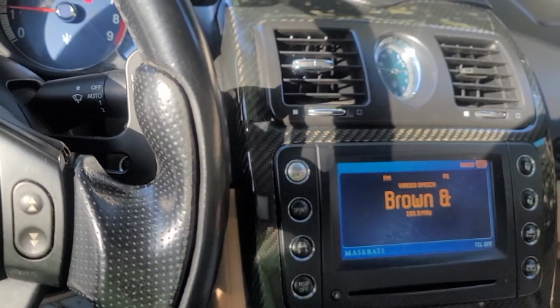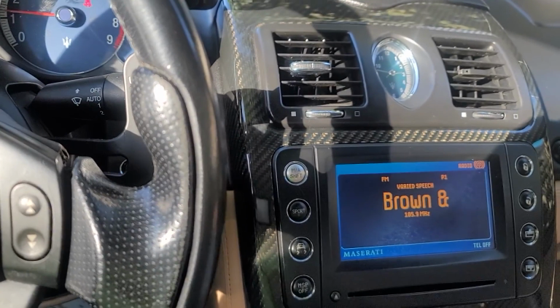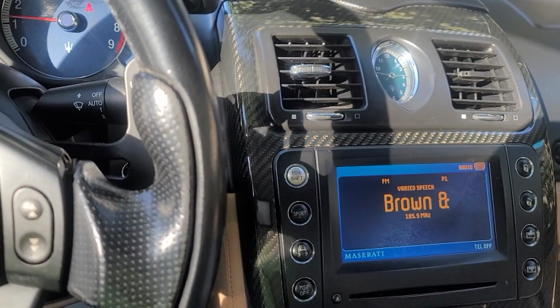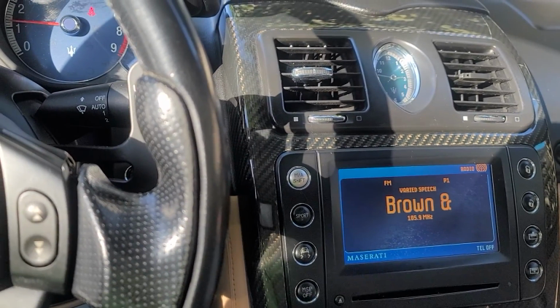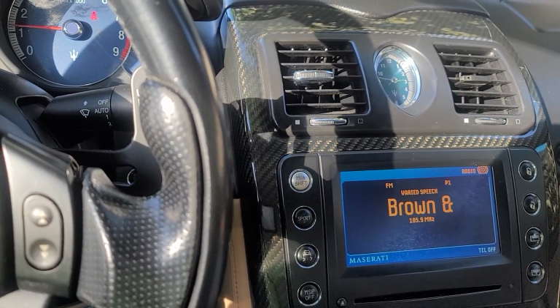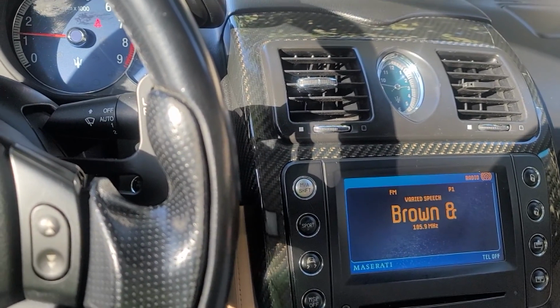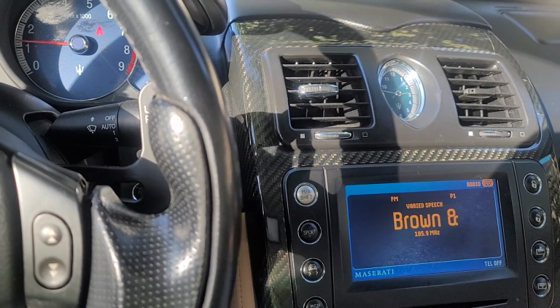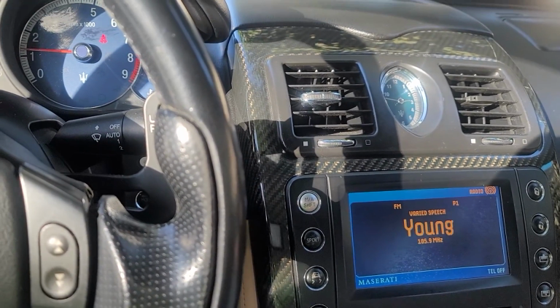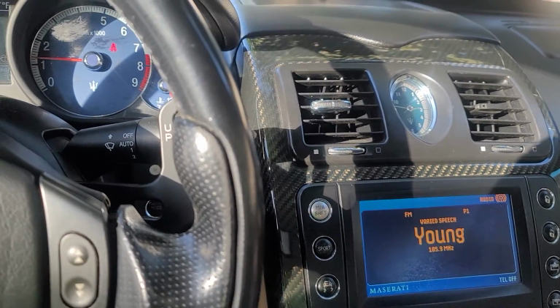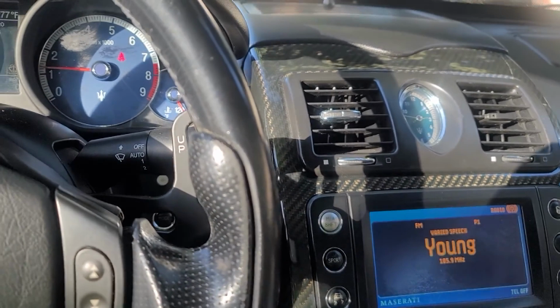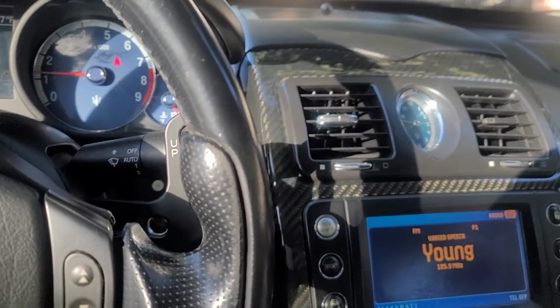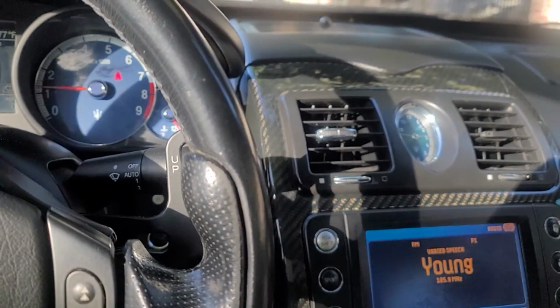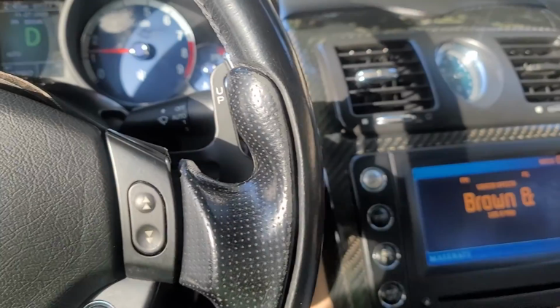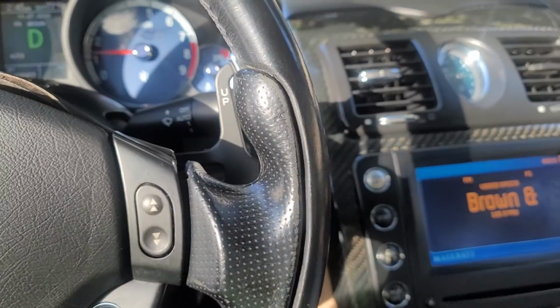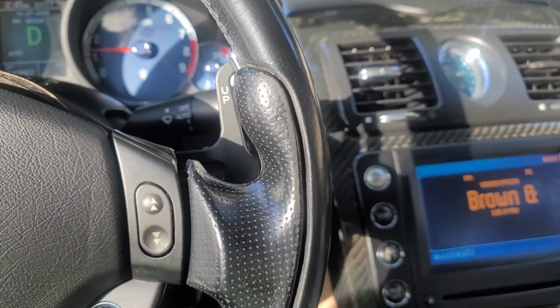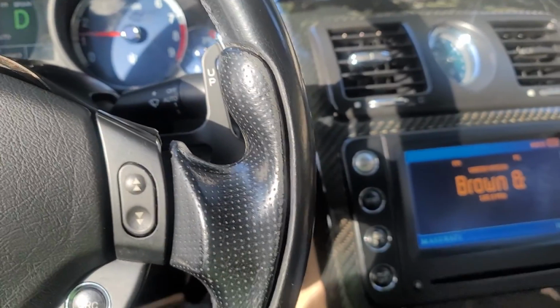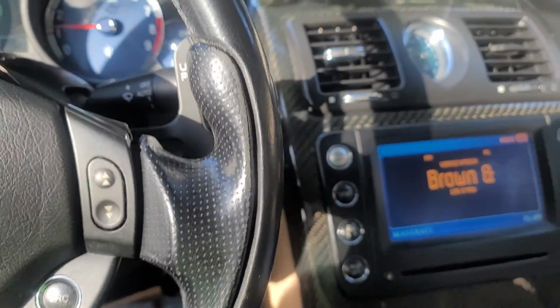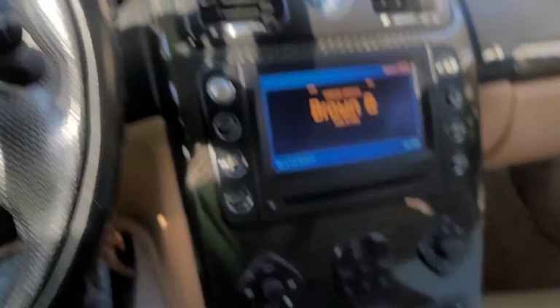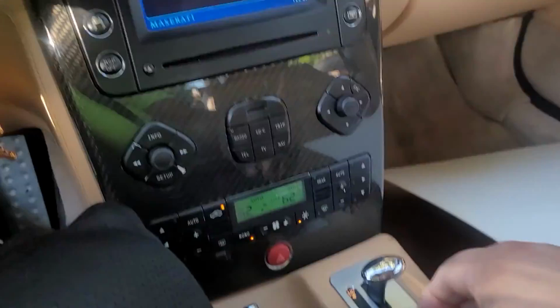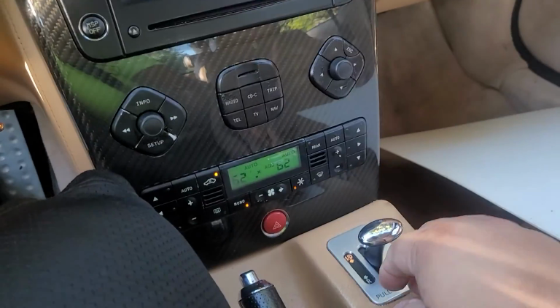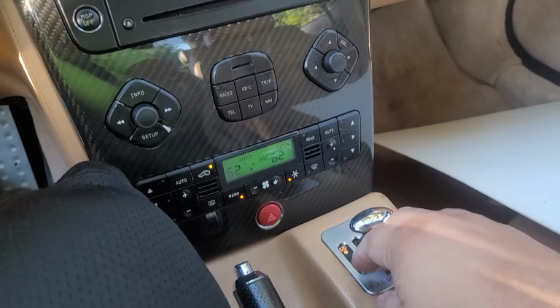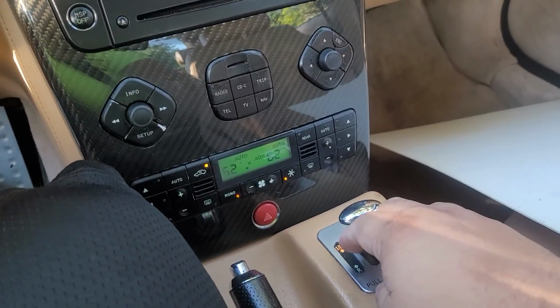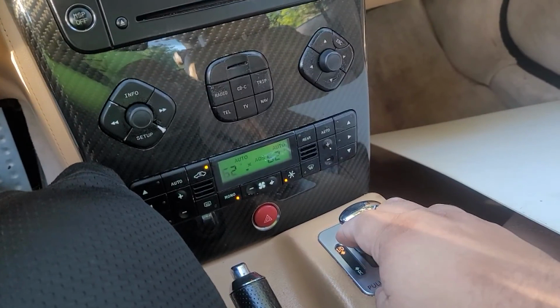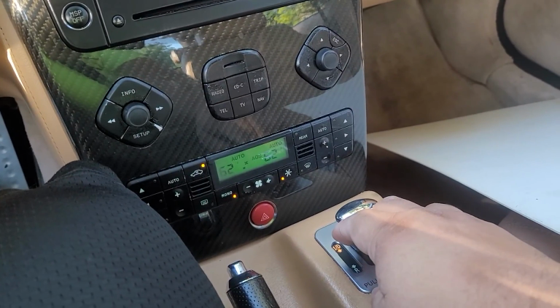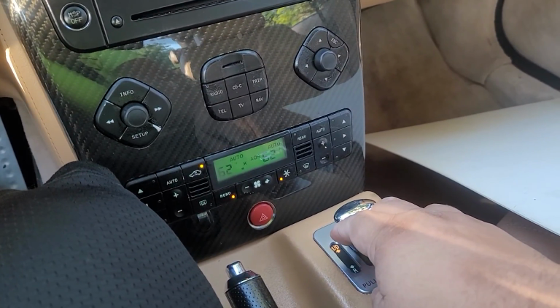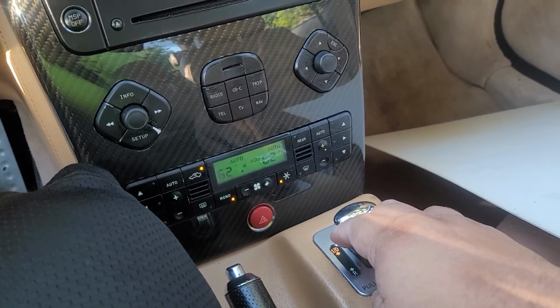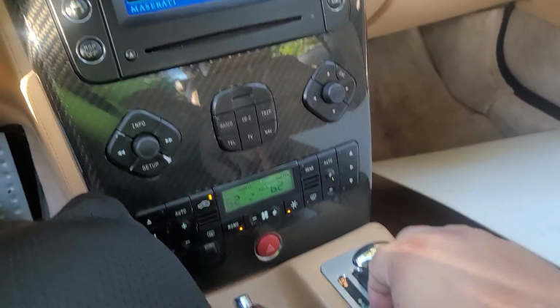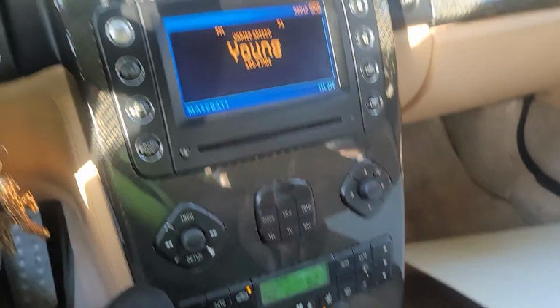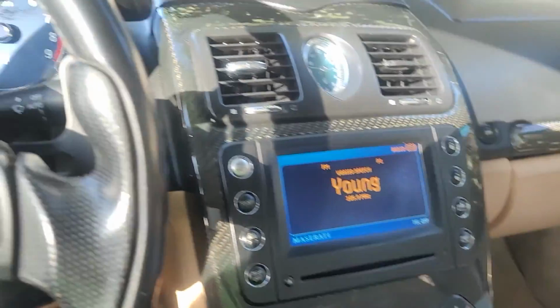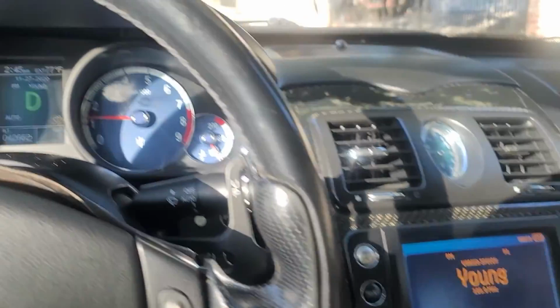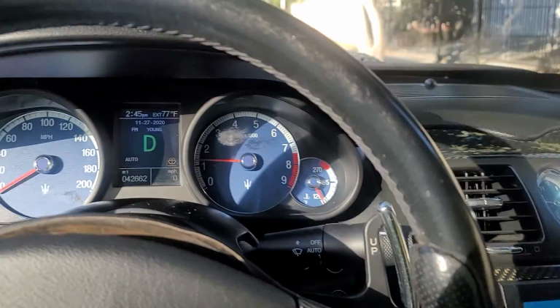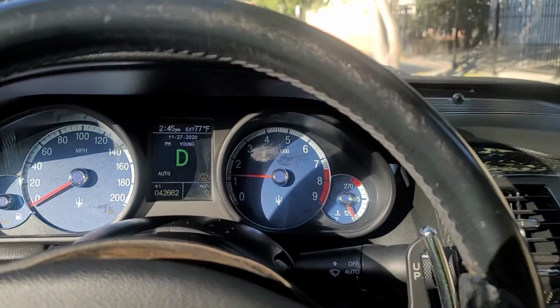Turn down the volume. Switch it. Okay, so here's the drive.